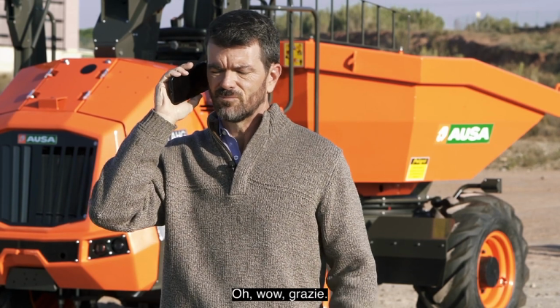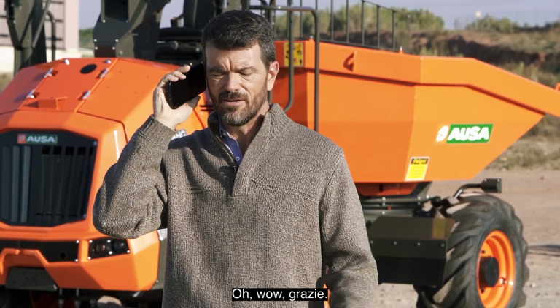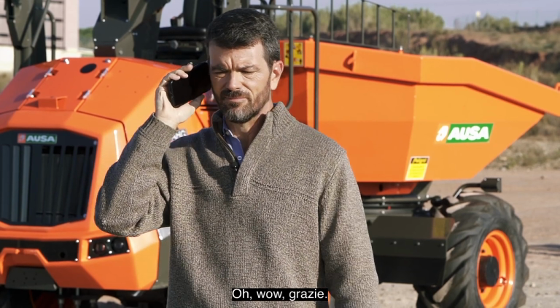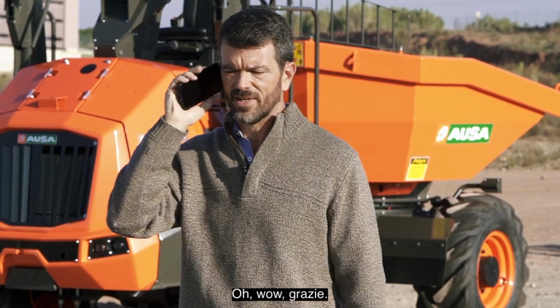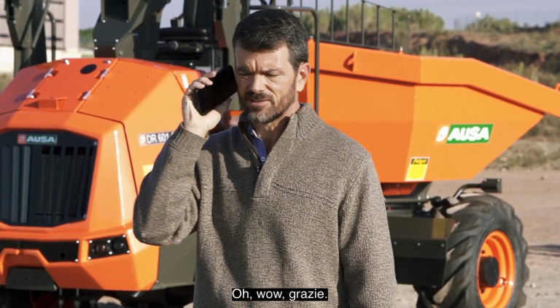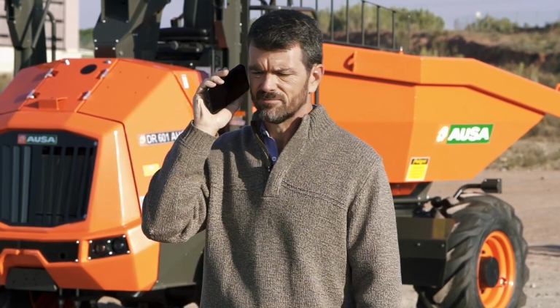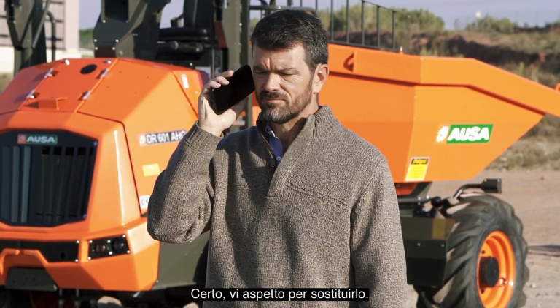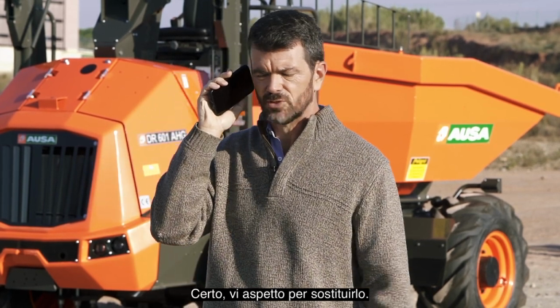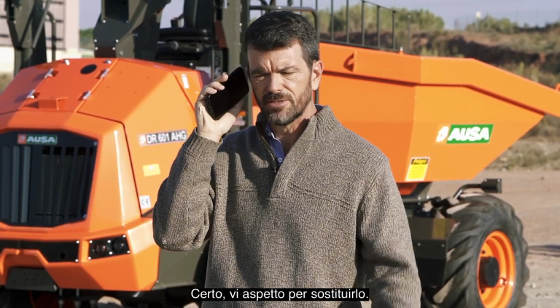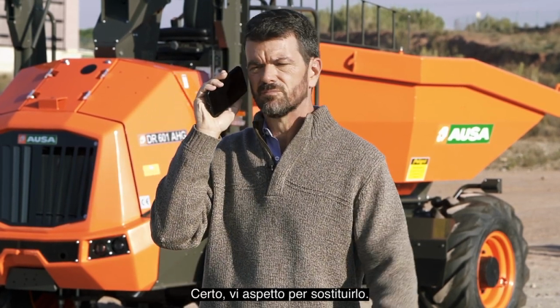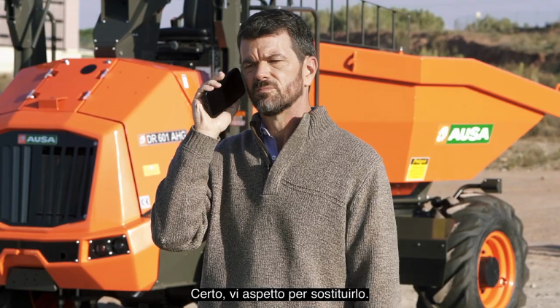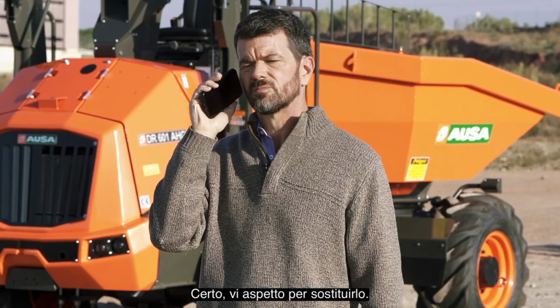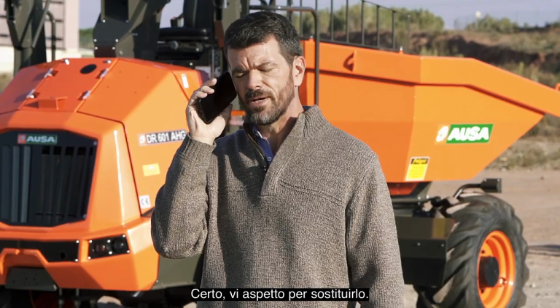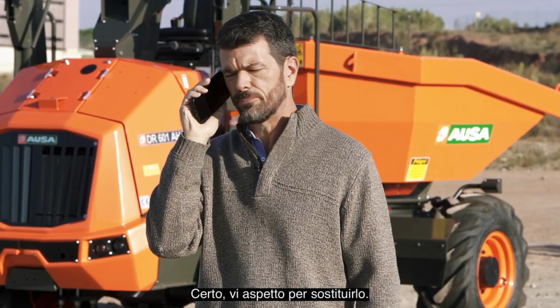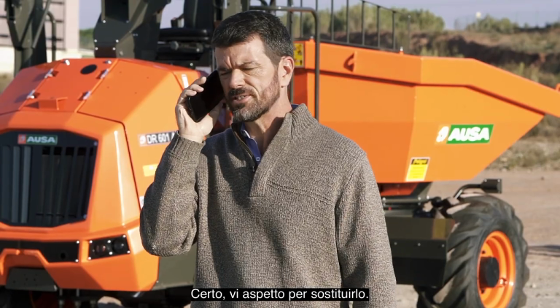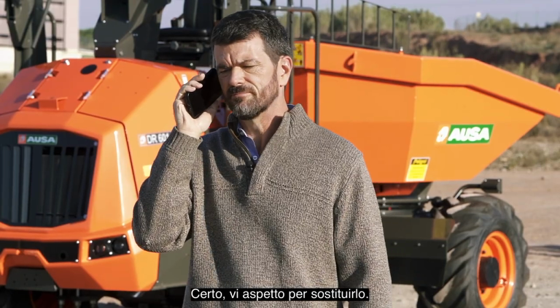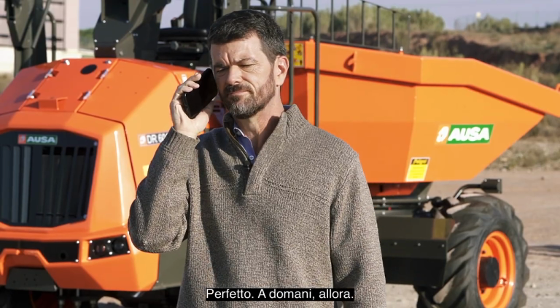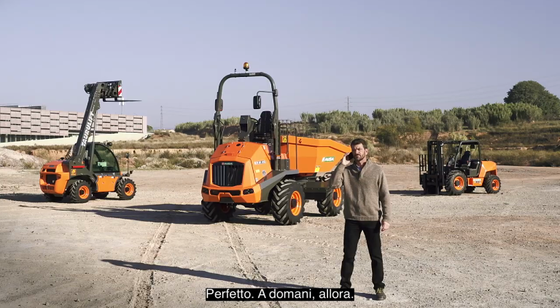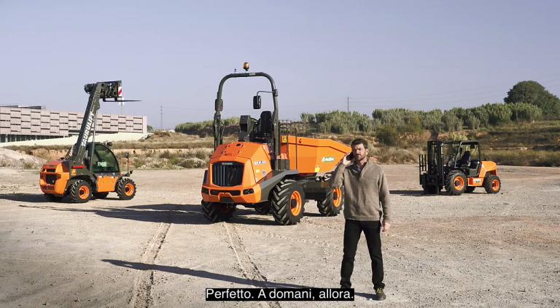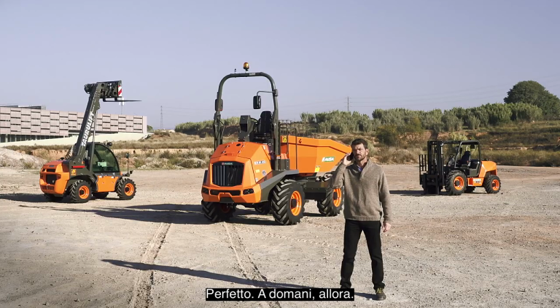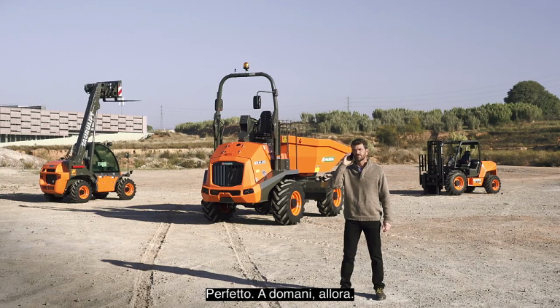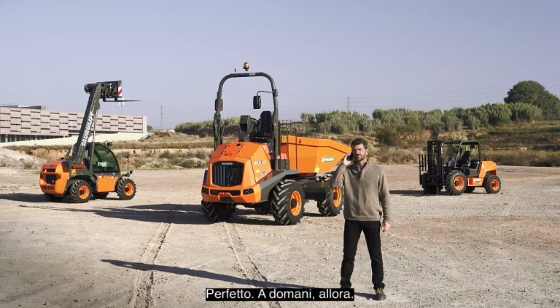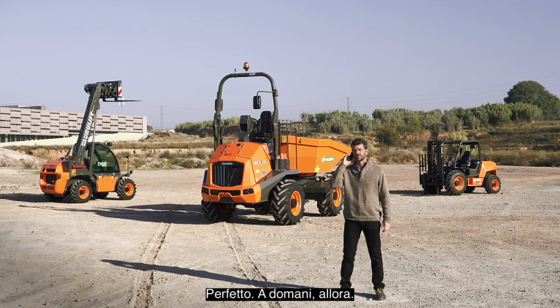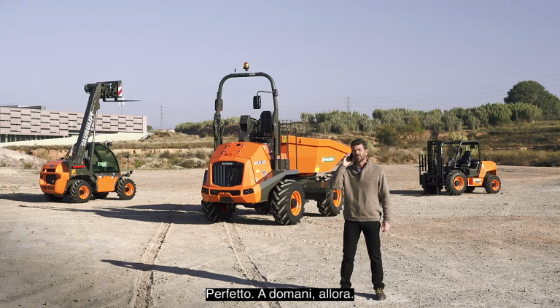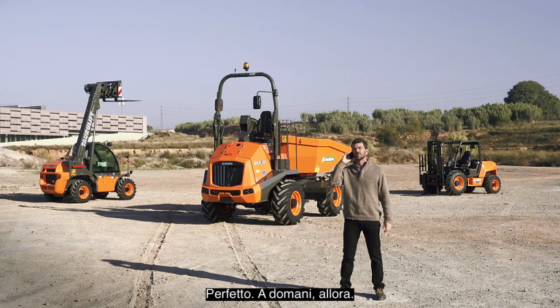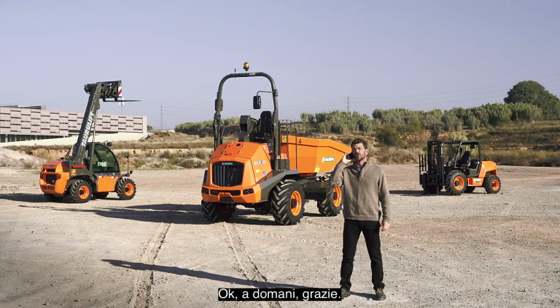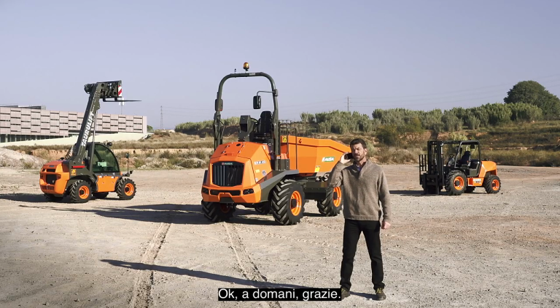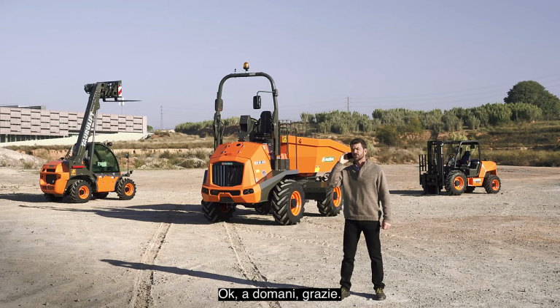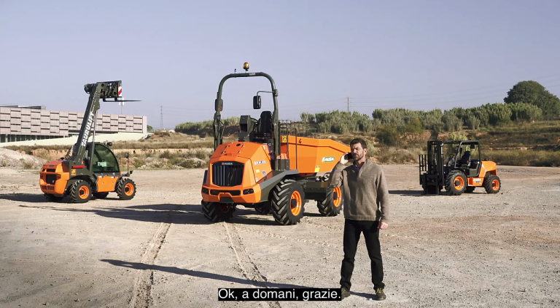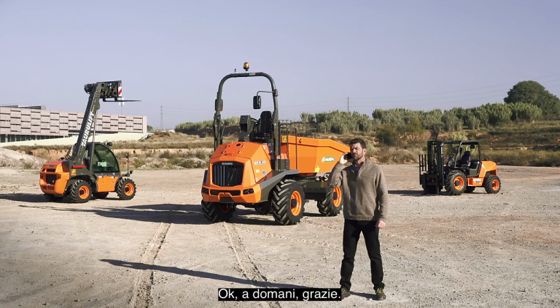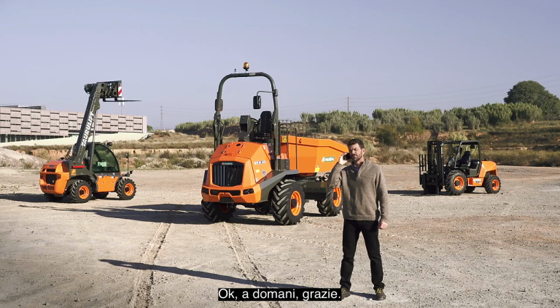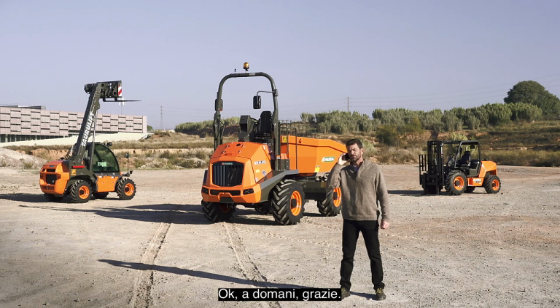Wow. Thanks. Sure, come by and replace it. Perfect. We'll see you tomorrow then. Okay, see you then. Thank you.